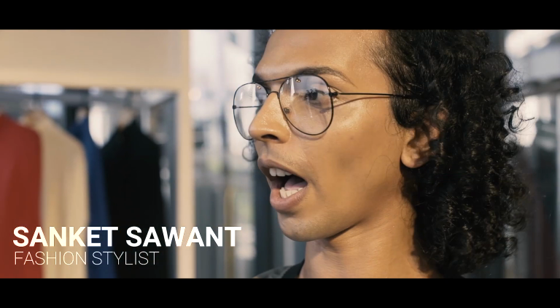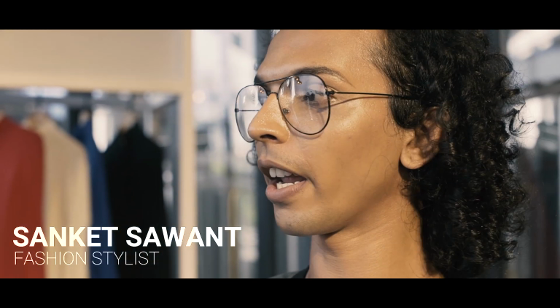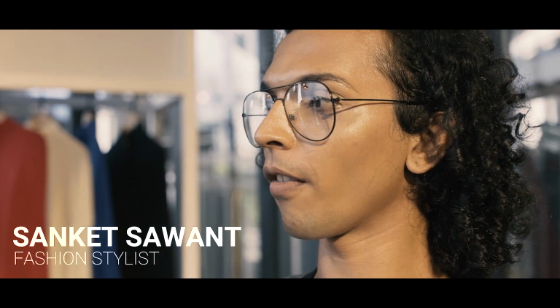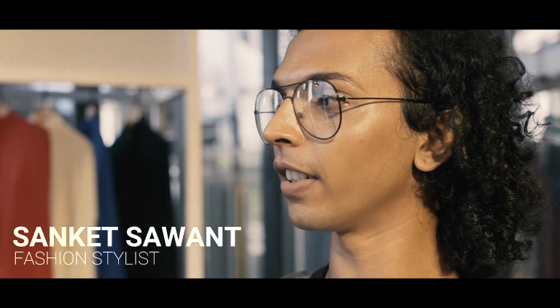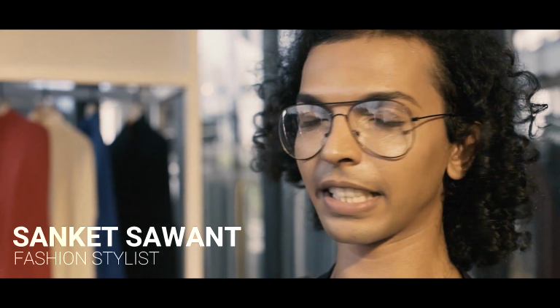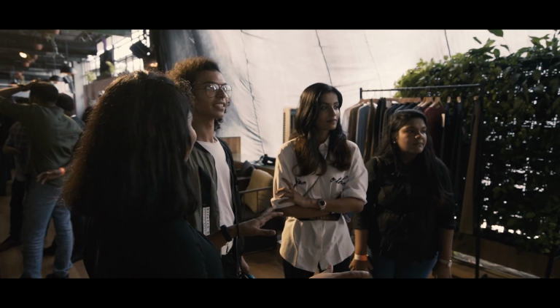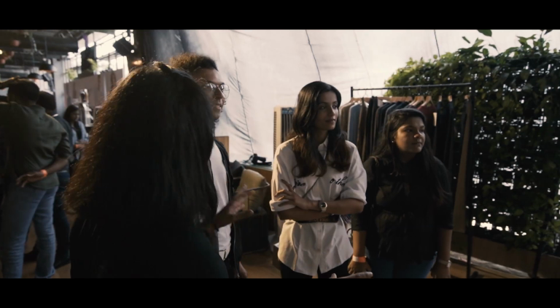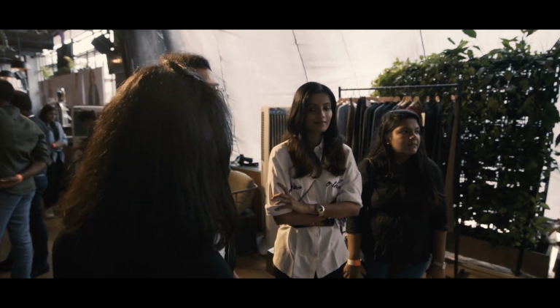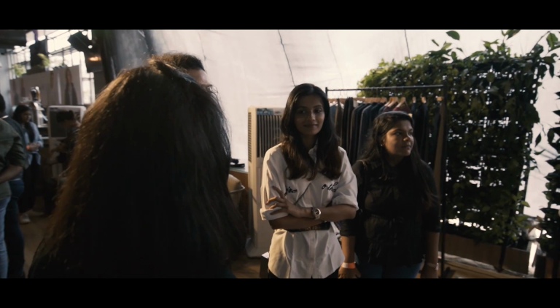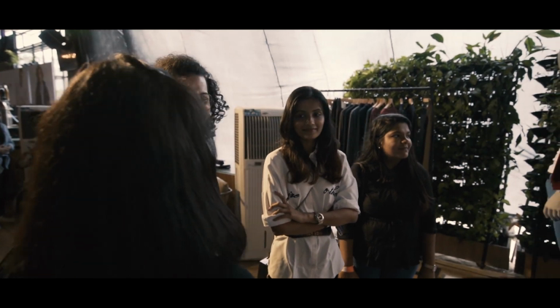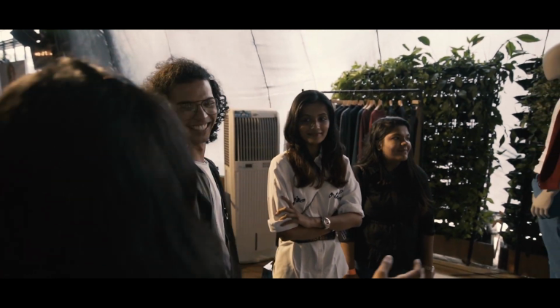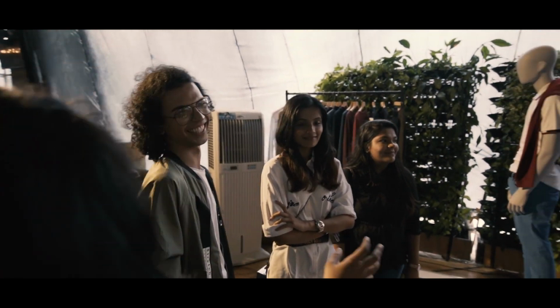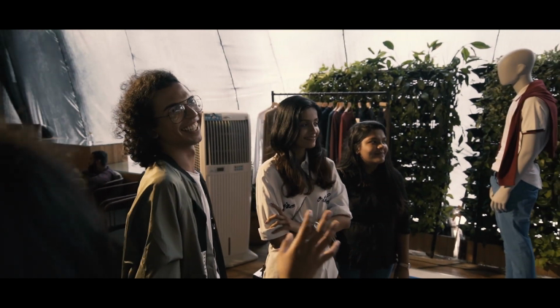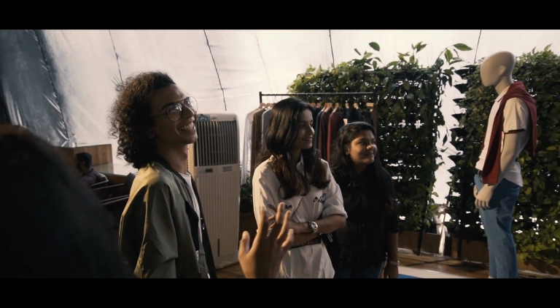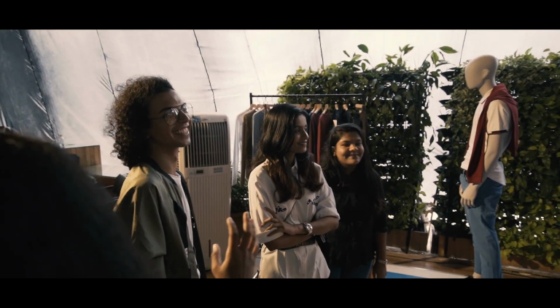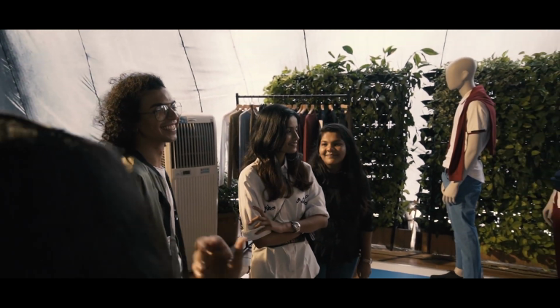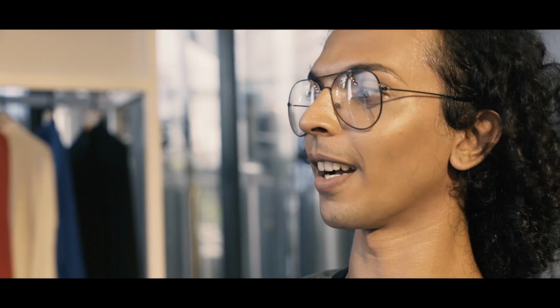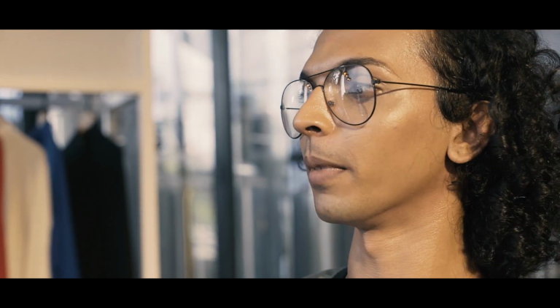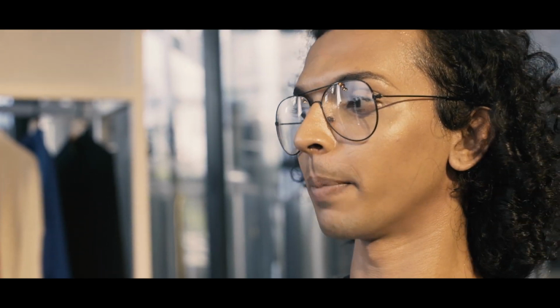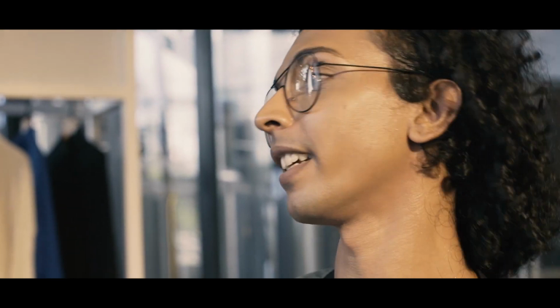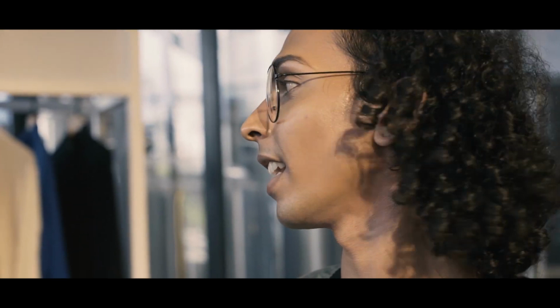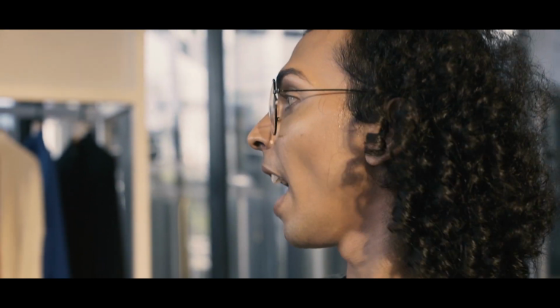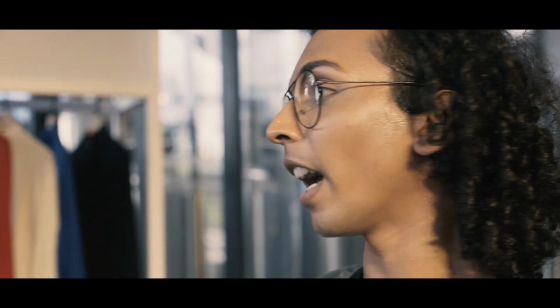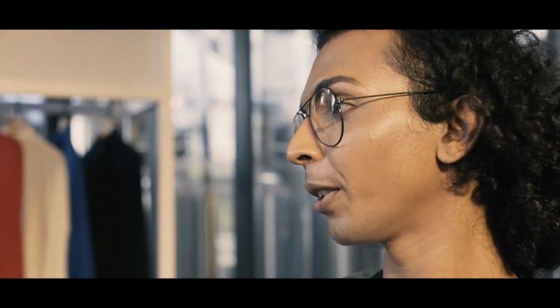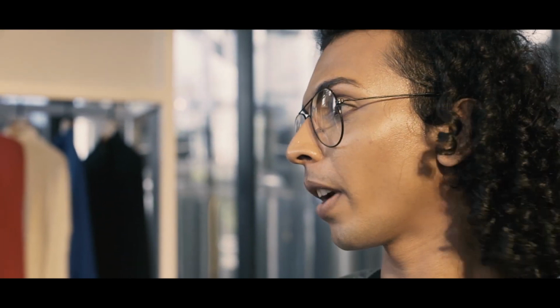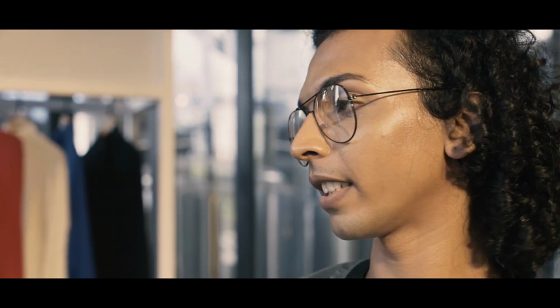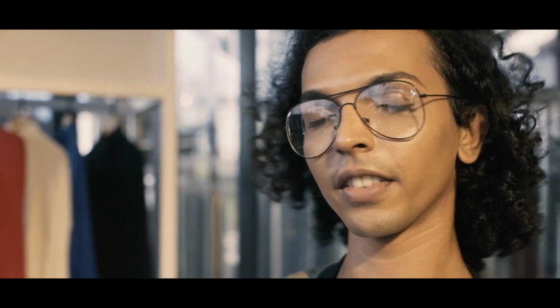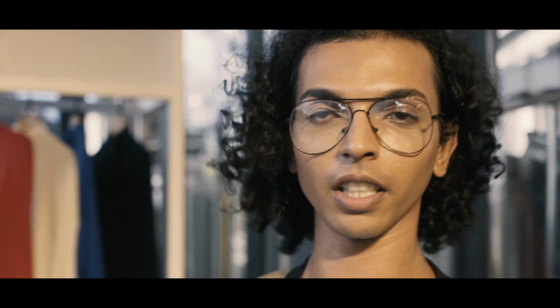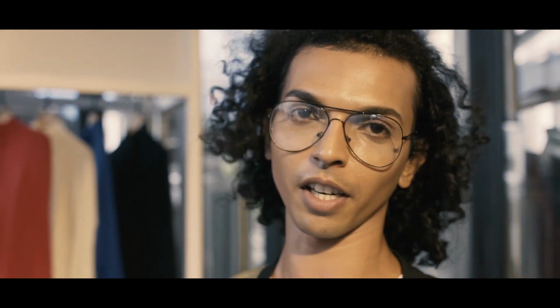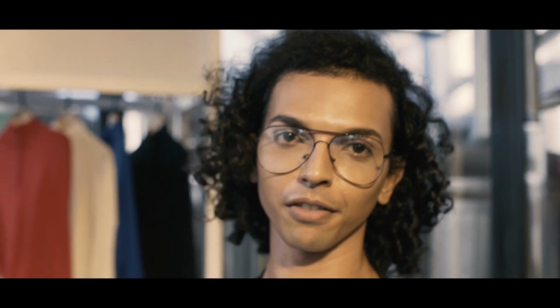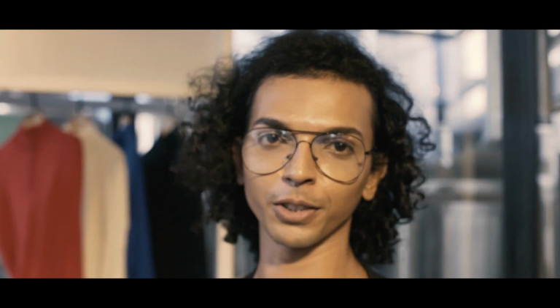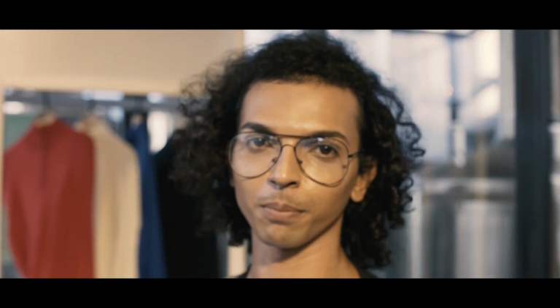So I firstly get attracted towards the colours and then the garment. But yes, I think you guys have done a wonderful job.